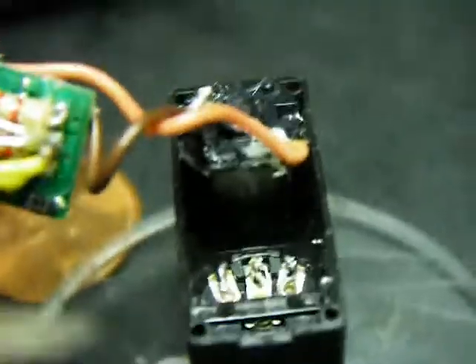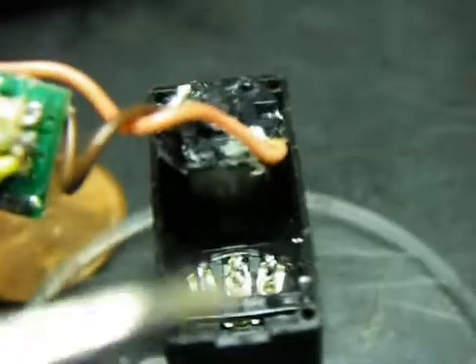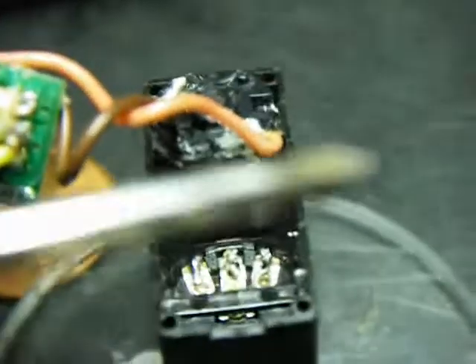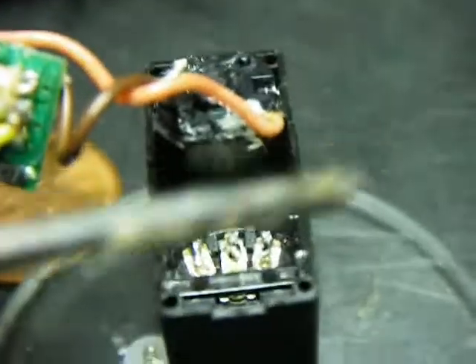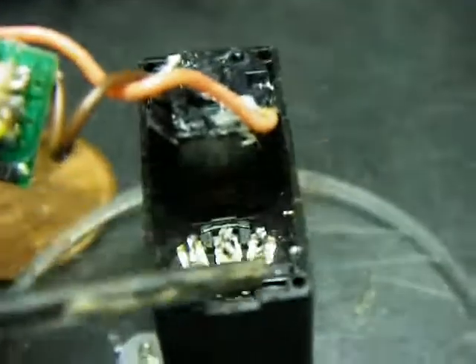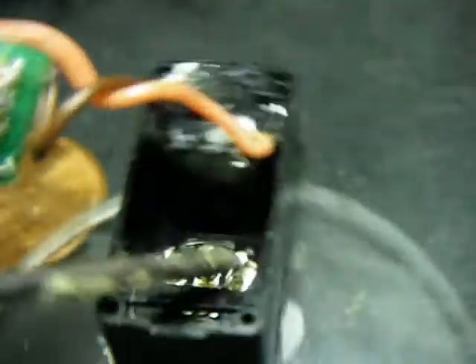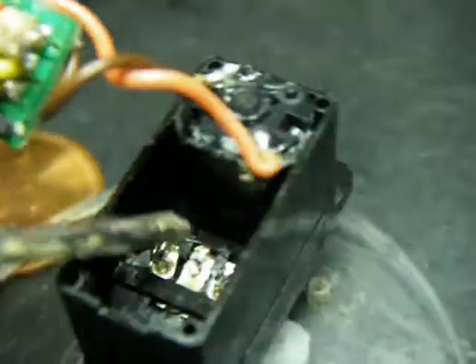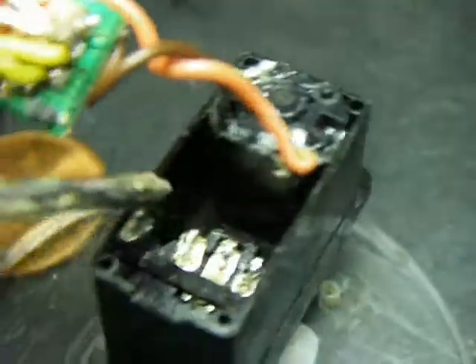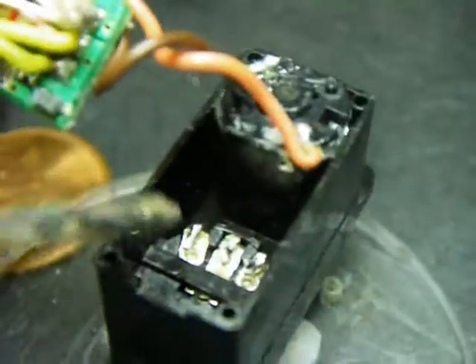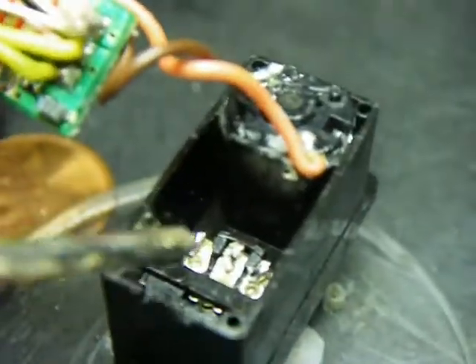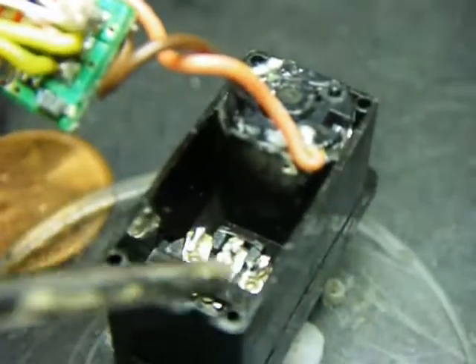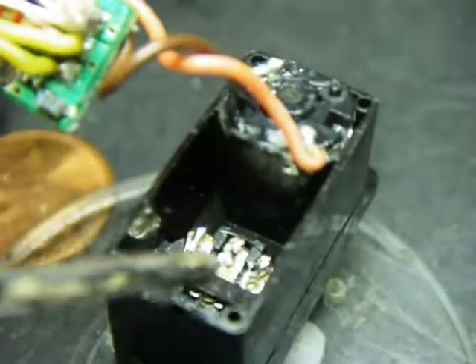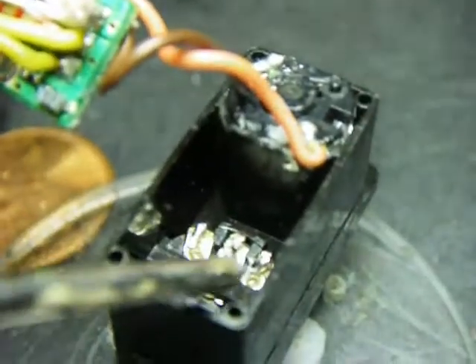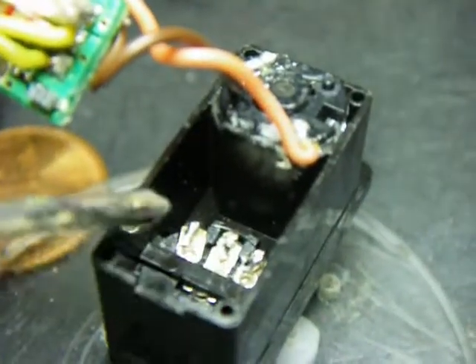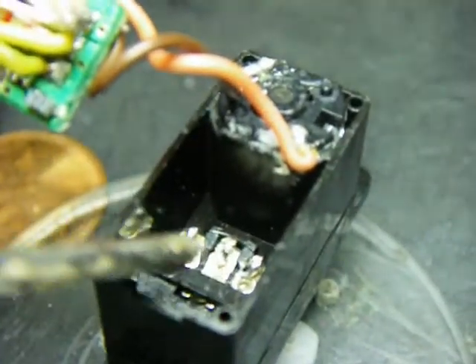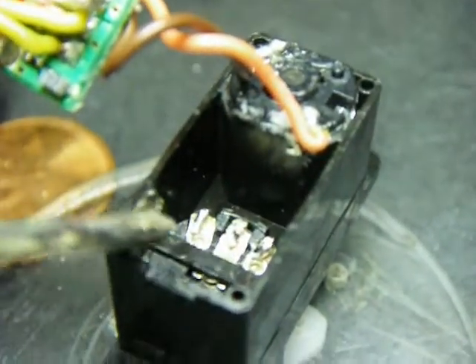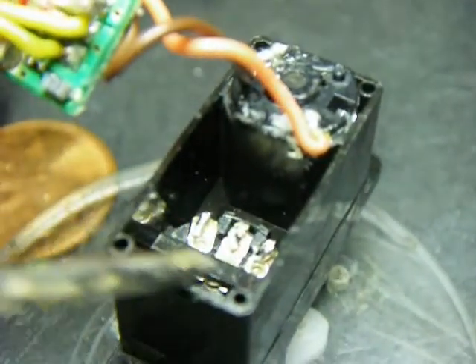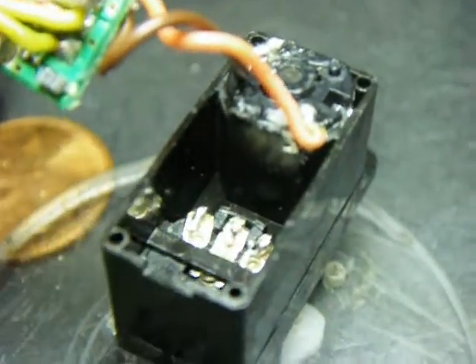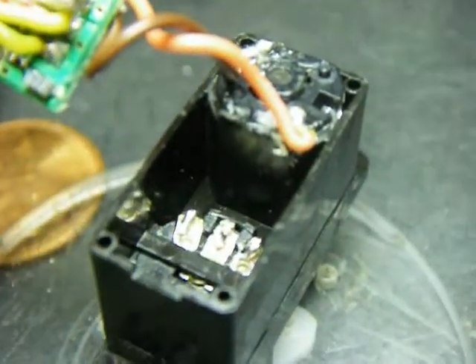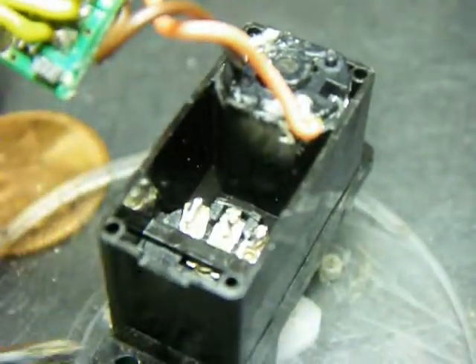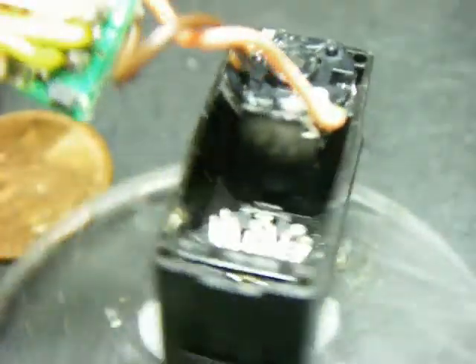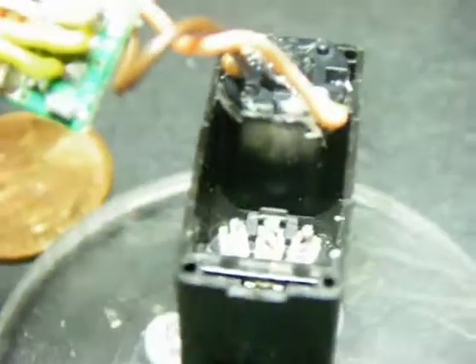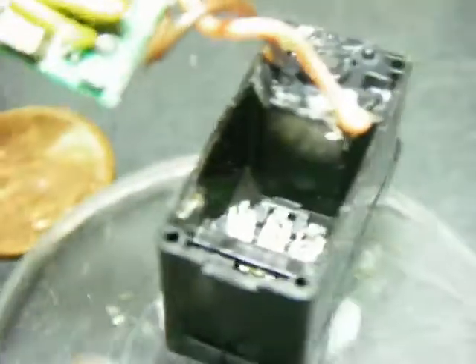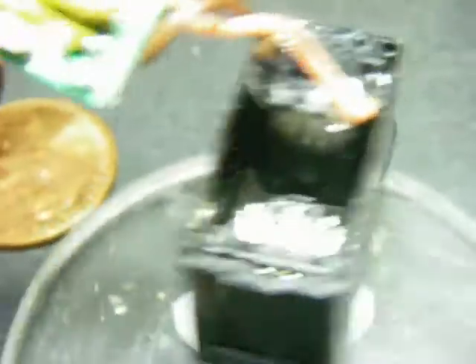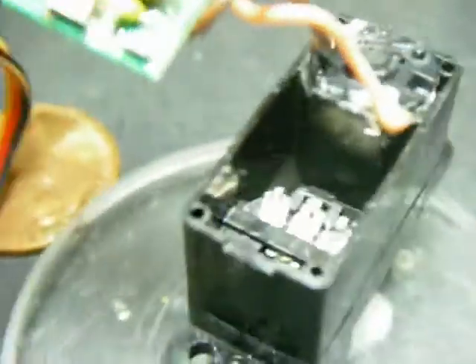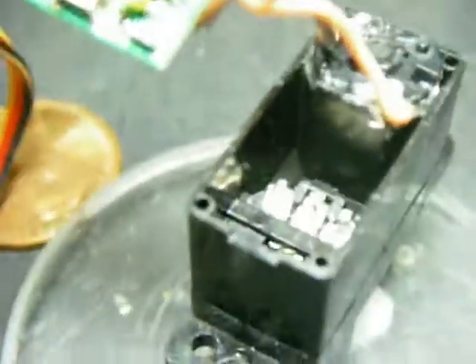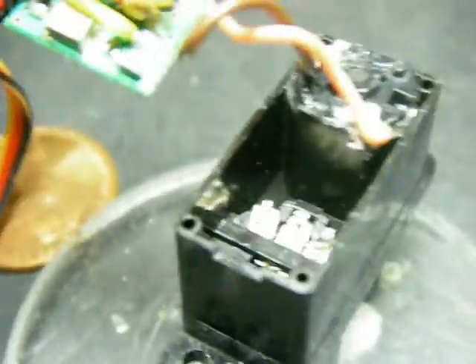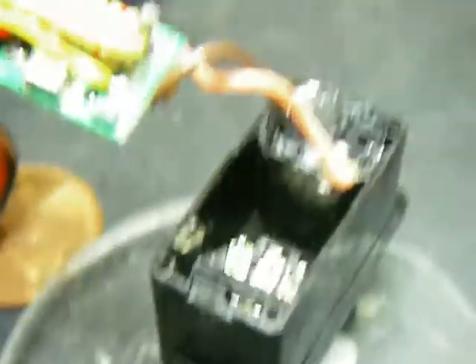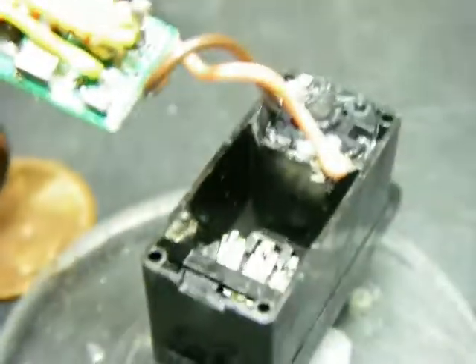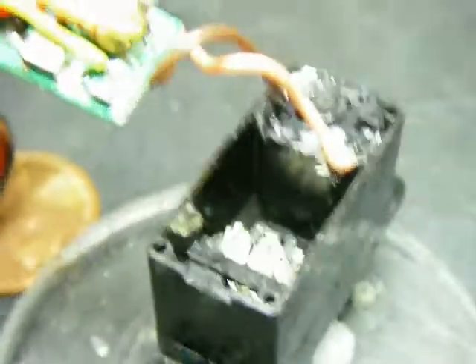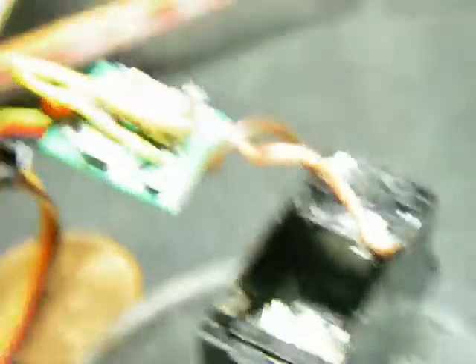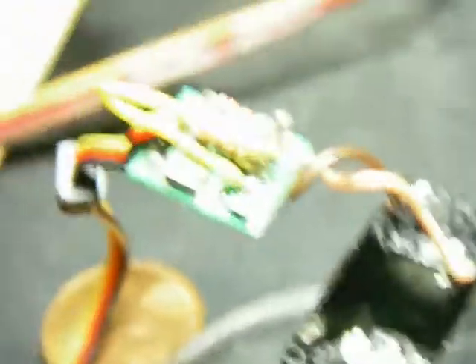Step one: you take off the three wires to the position sensor, the potentiometer.